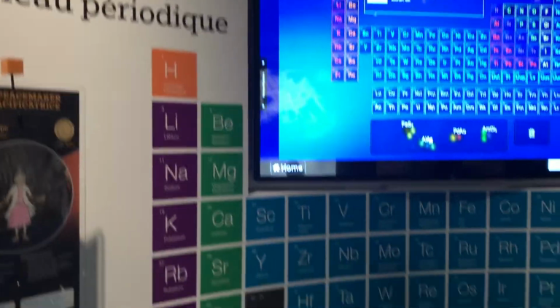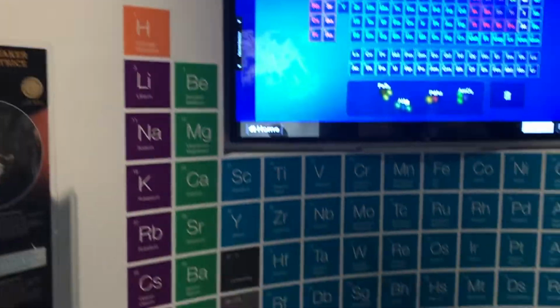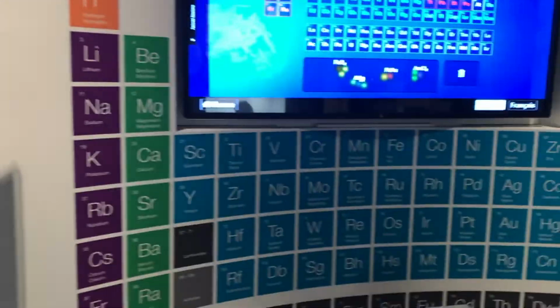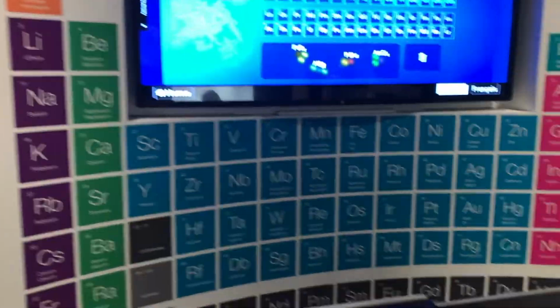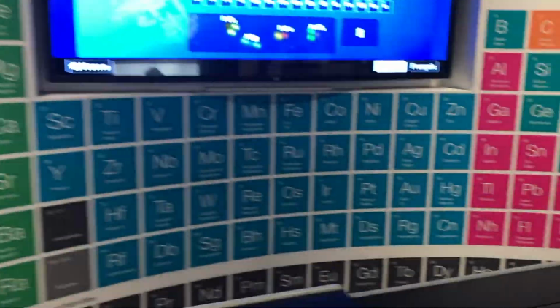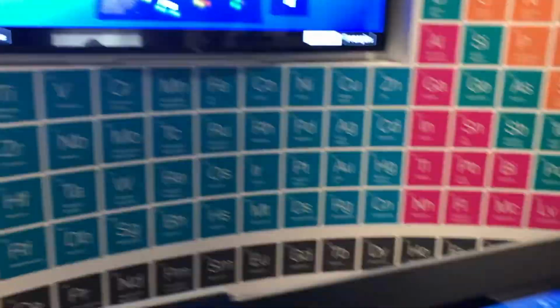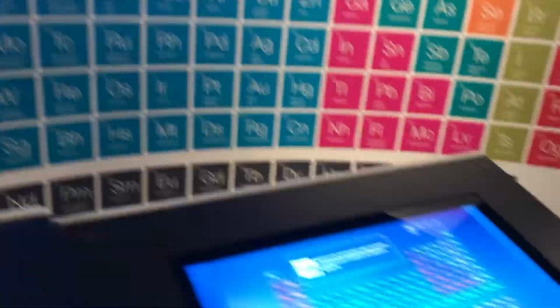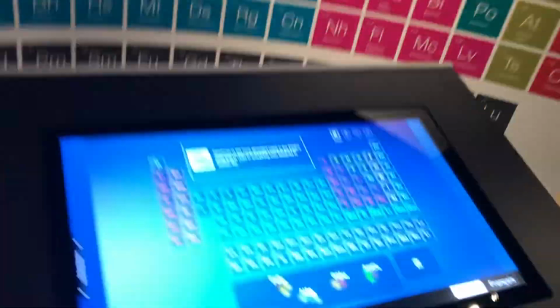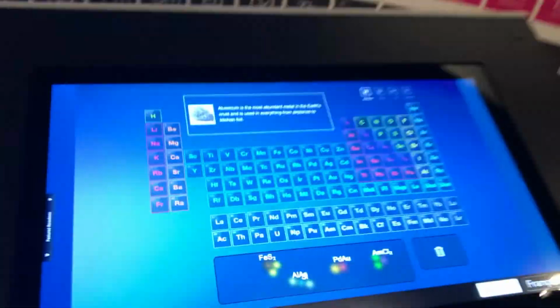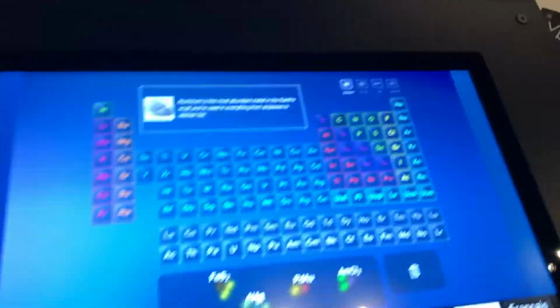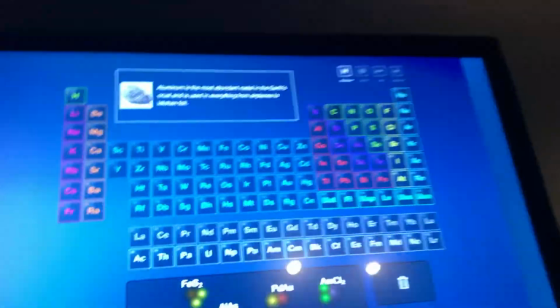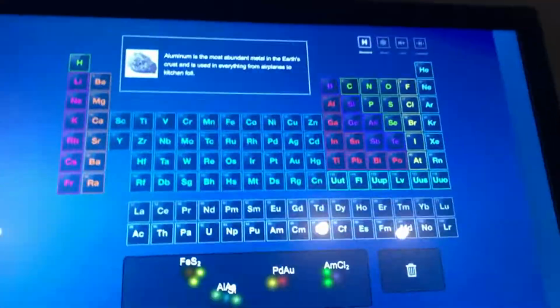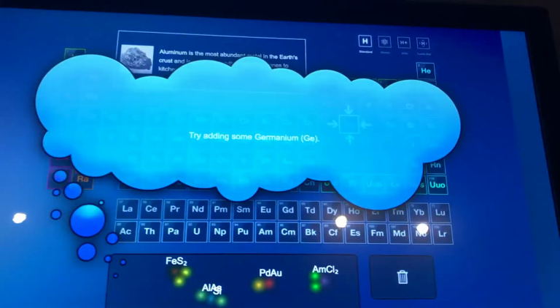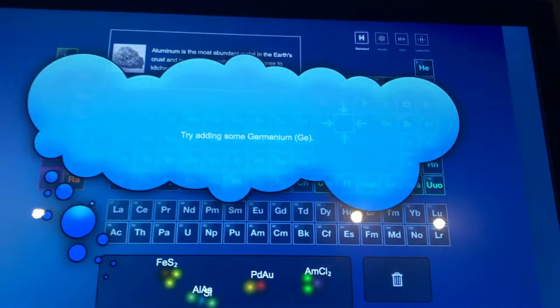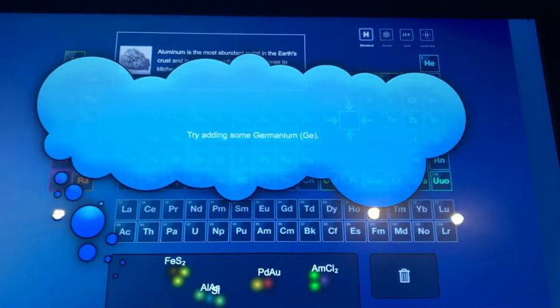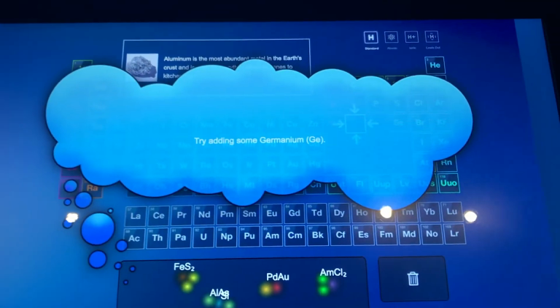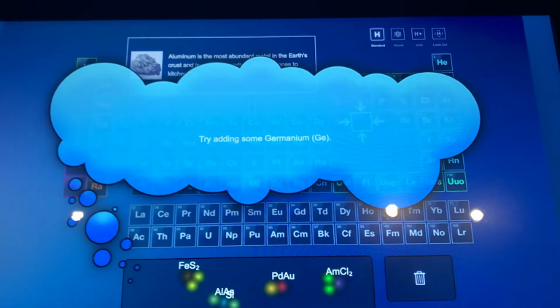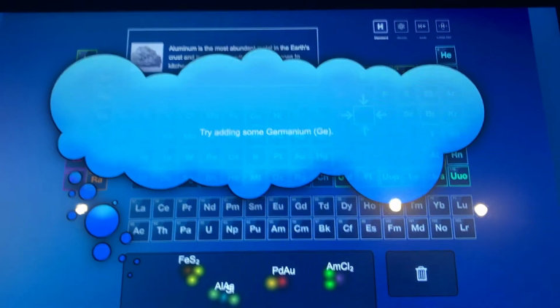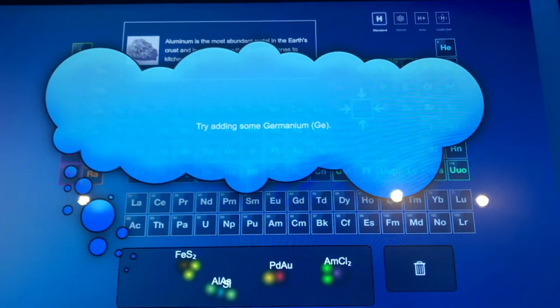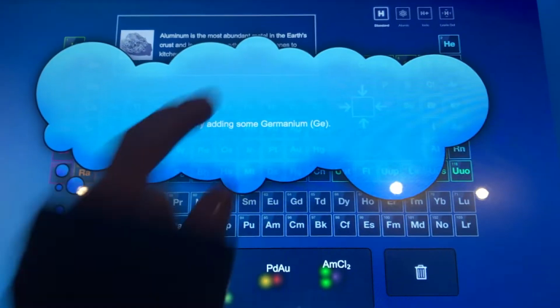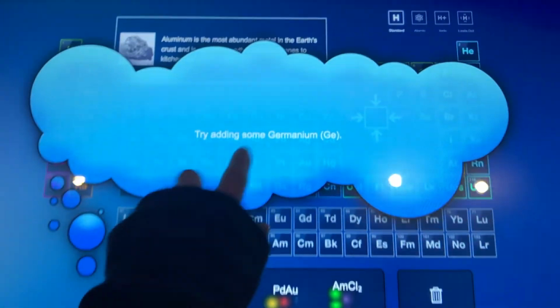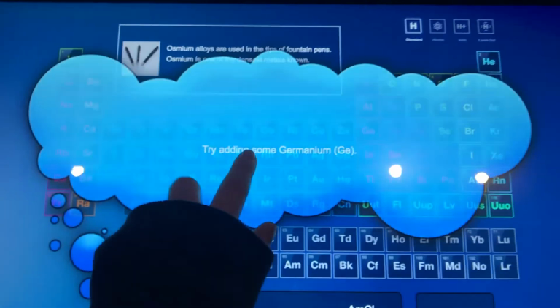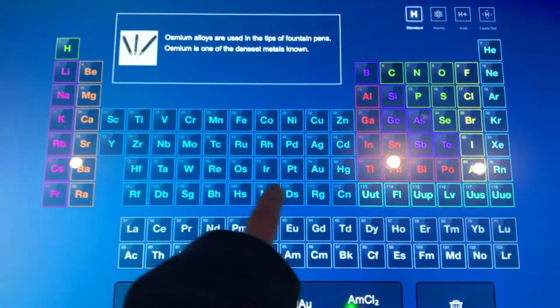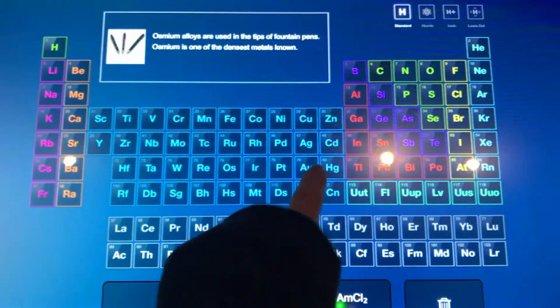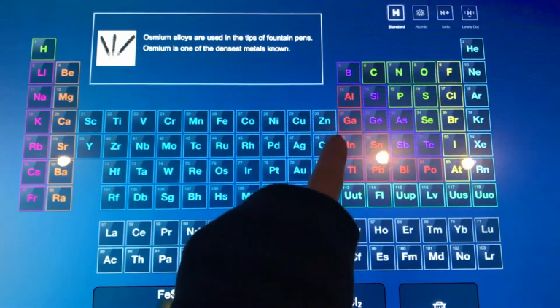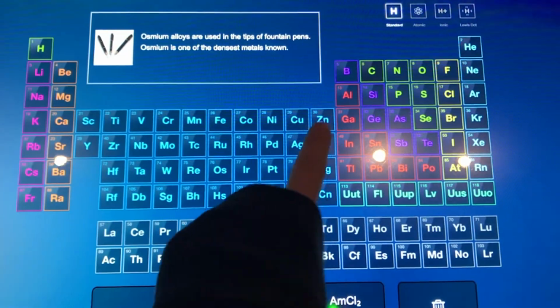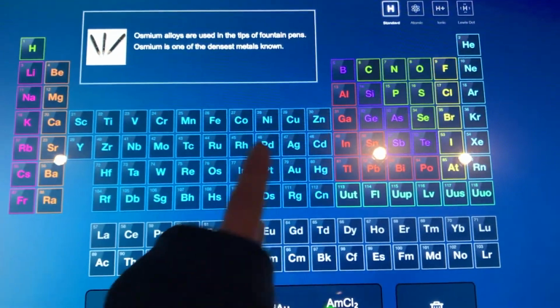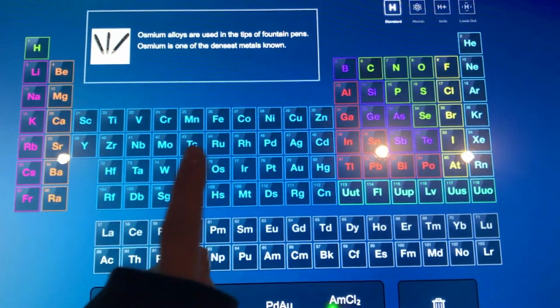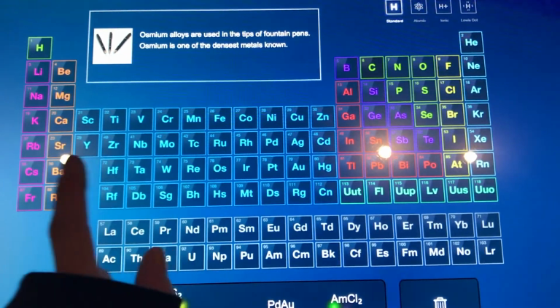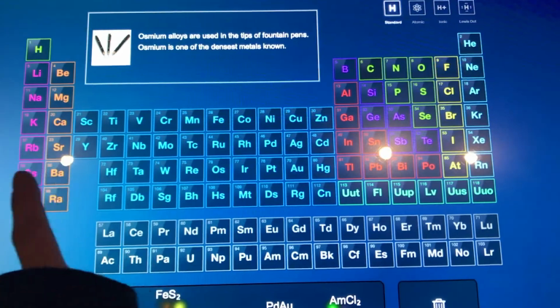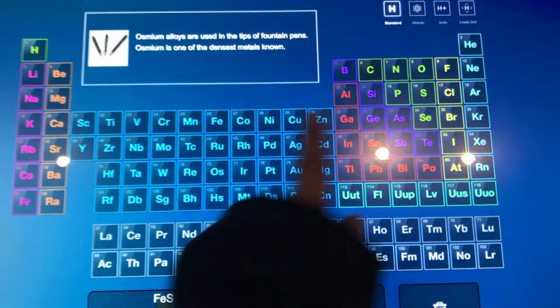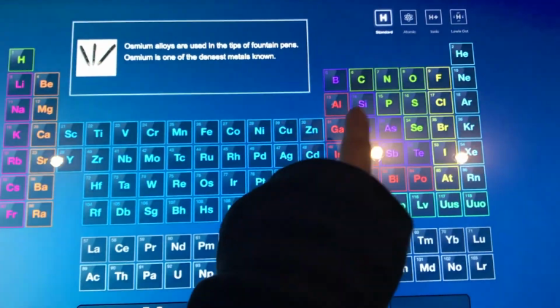Another really cool exhibit was their periodic table interactive game. They gave you clues and you had to guess the element.